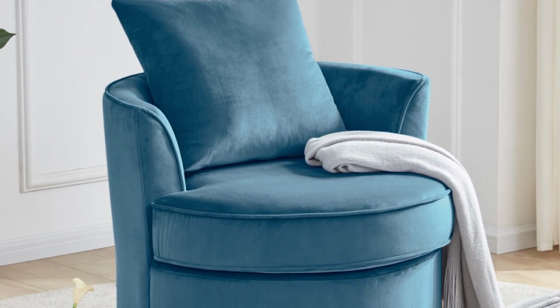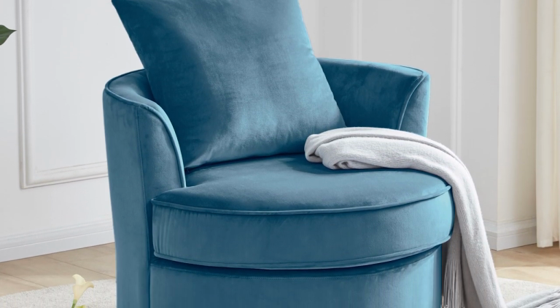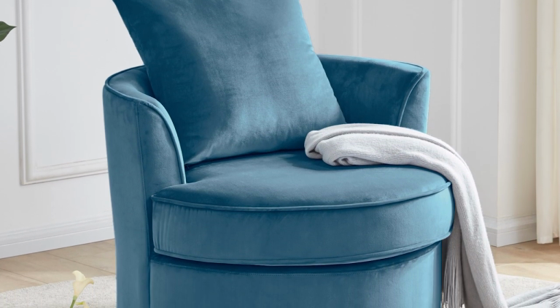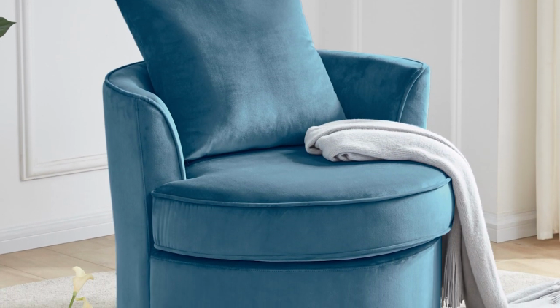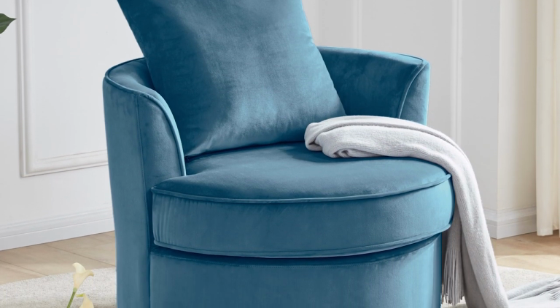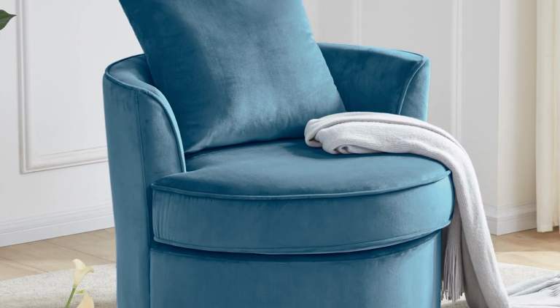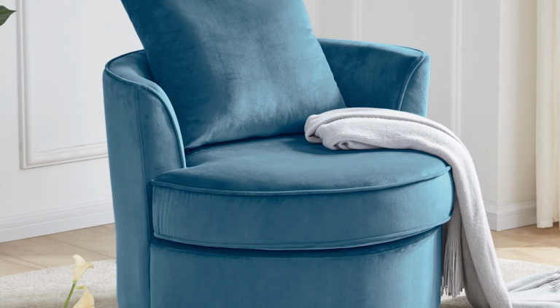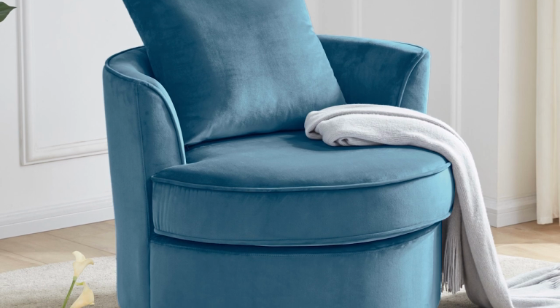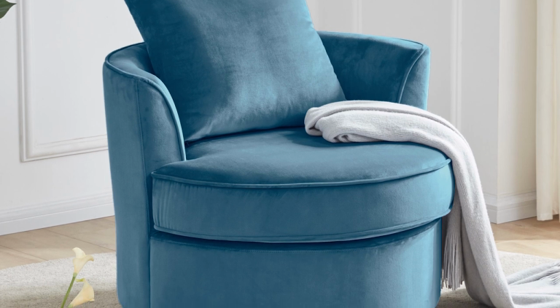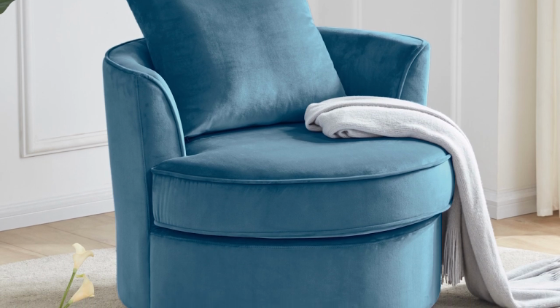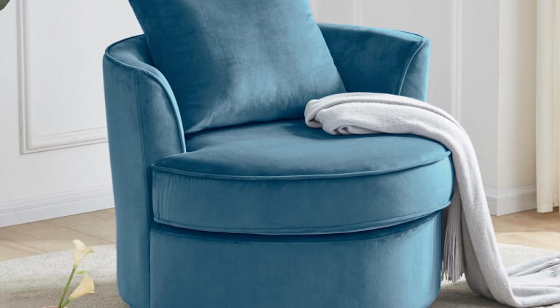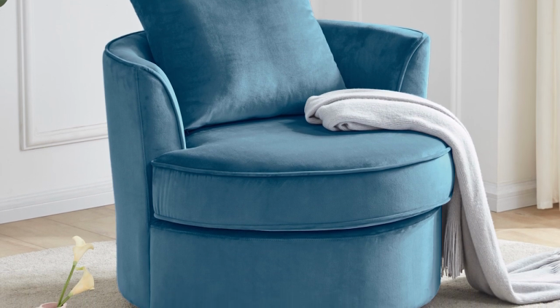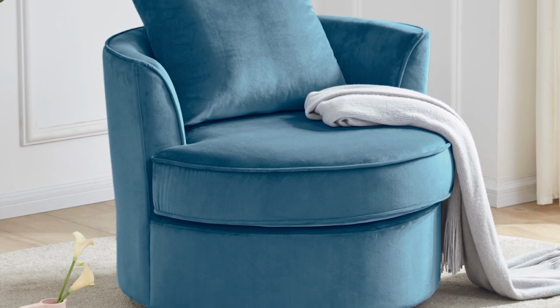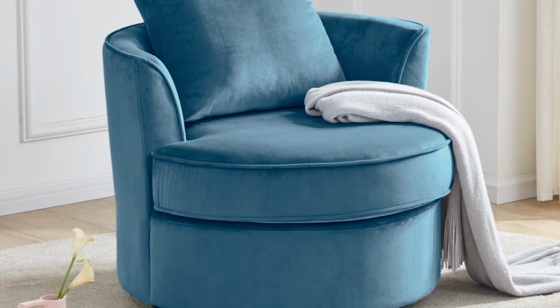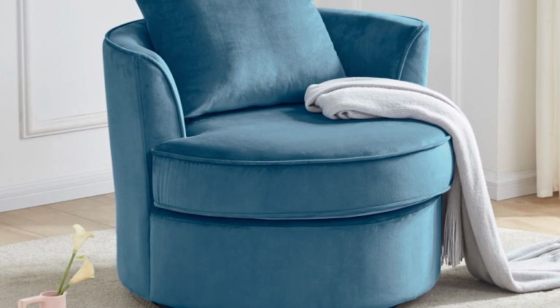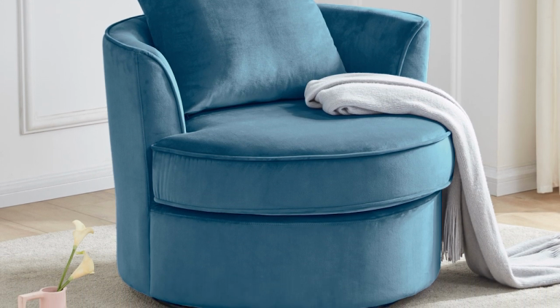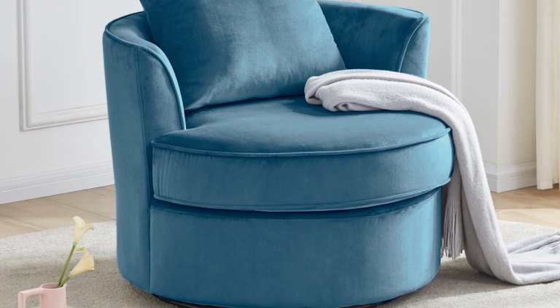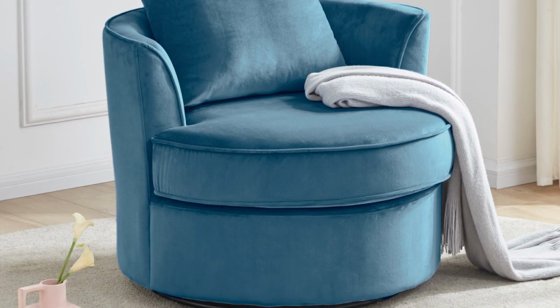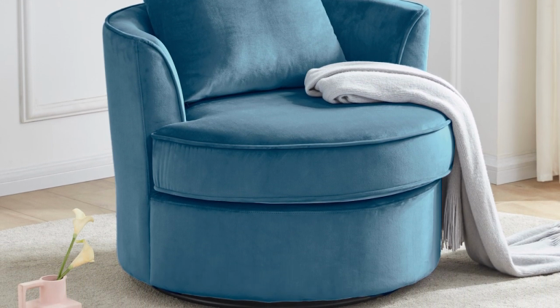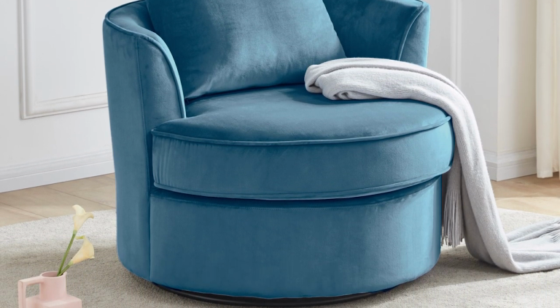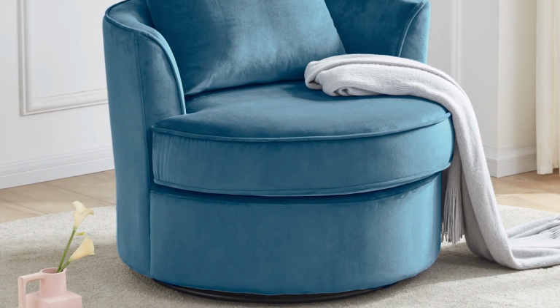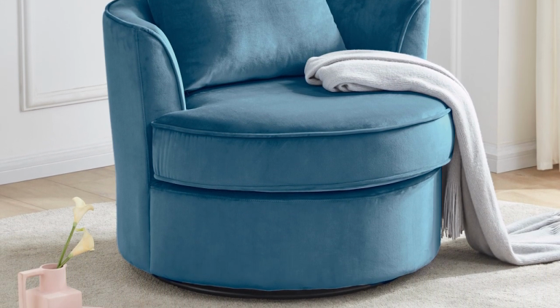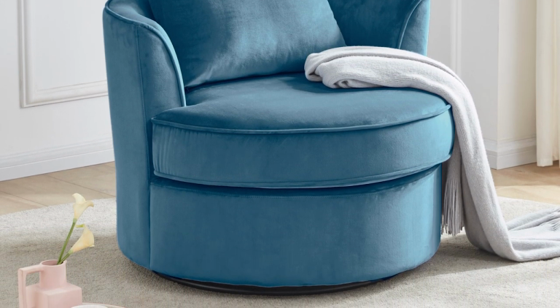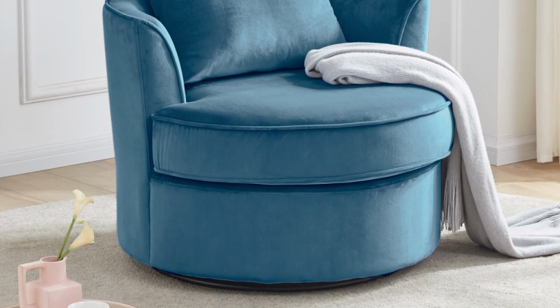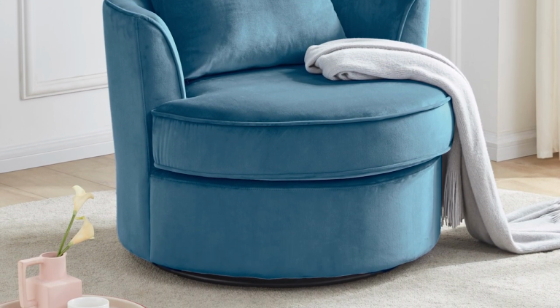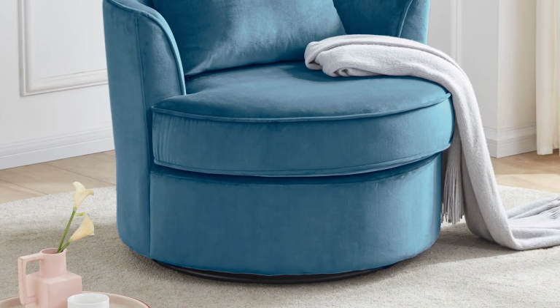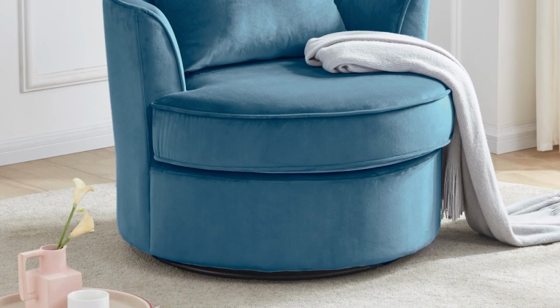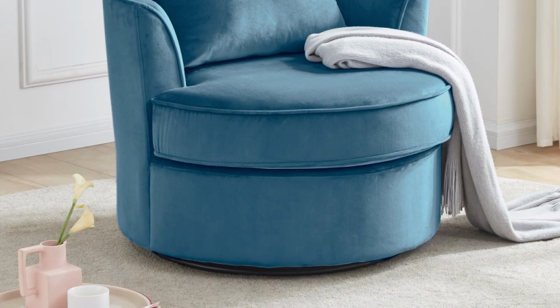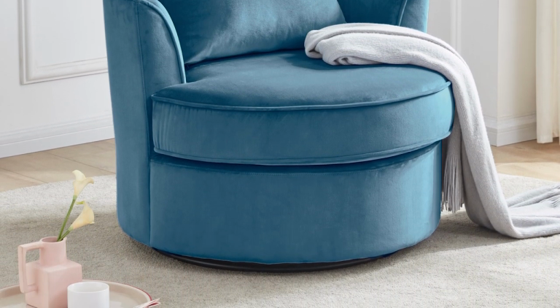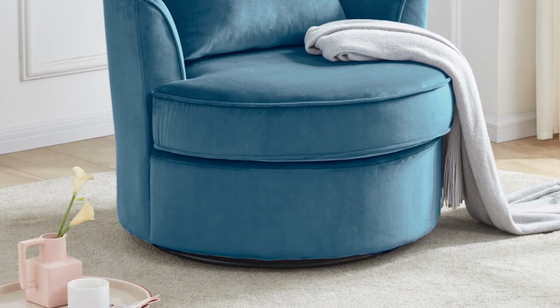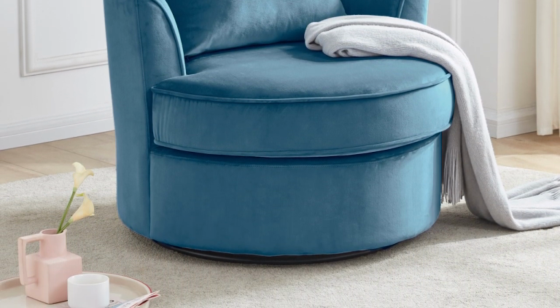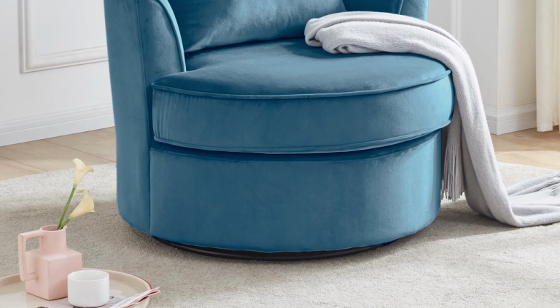No assembly required: don't worry about assembly, as this chair arrives ready to use with no assembly required.